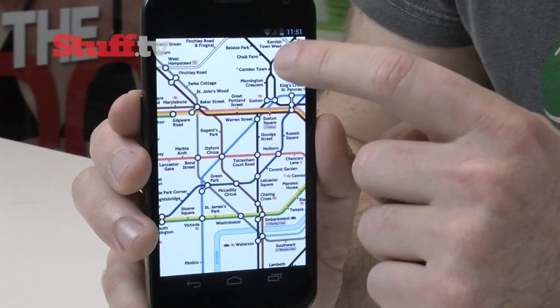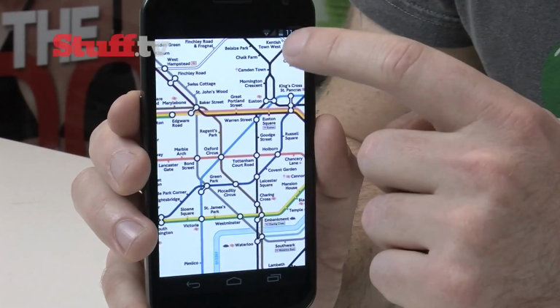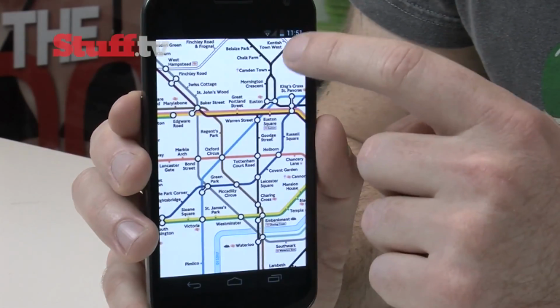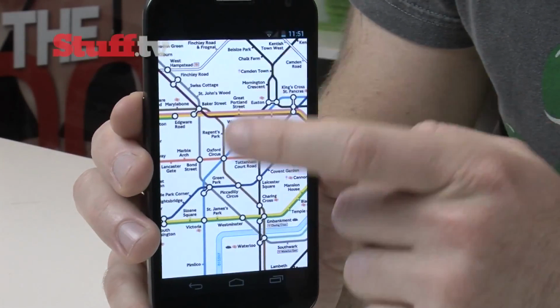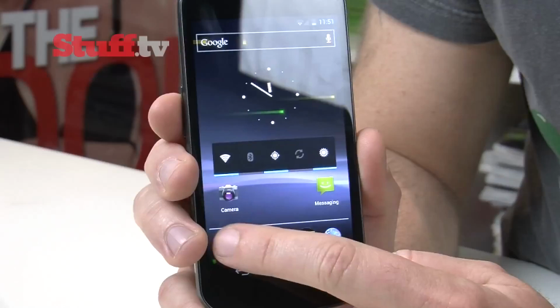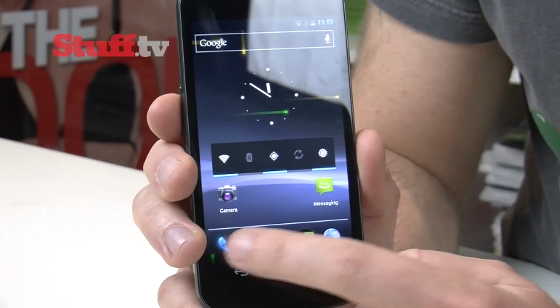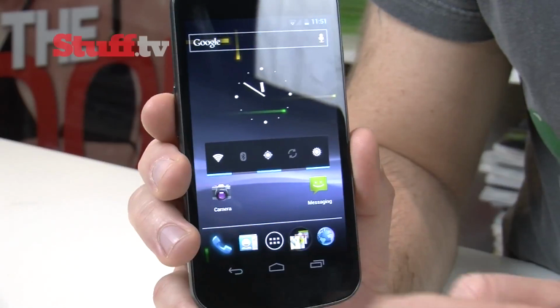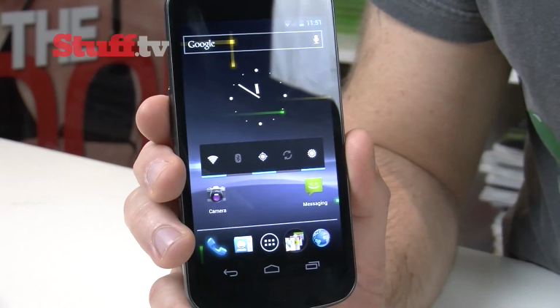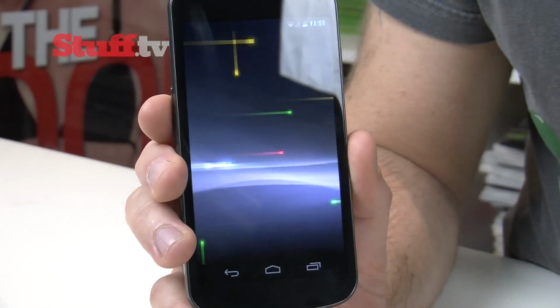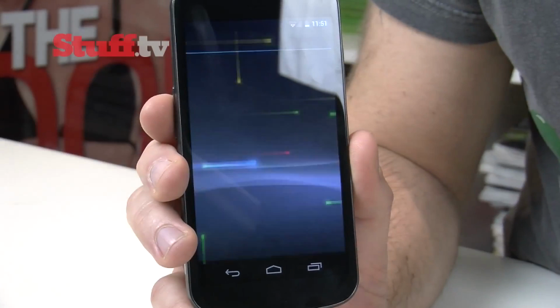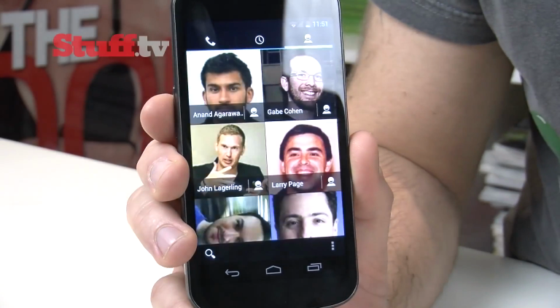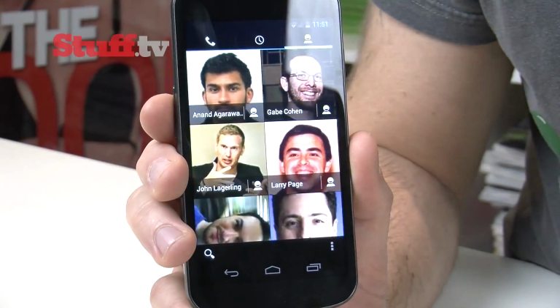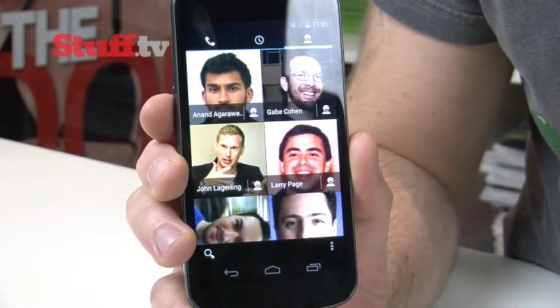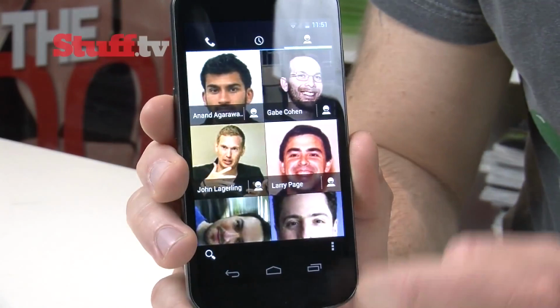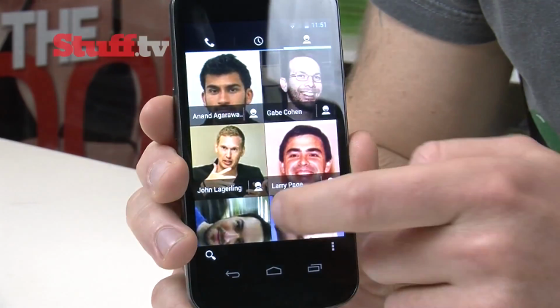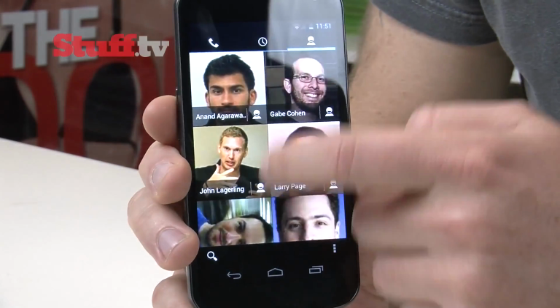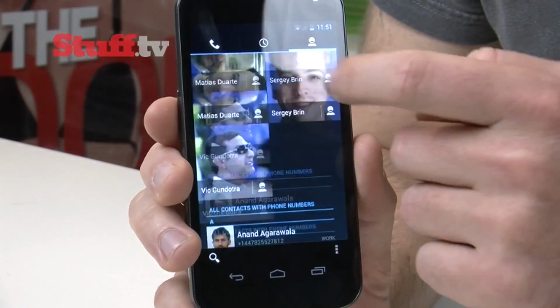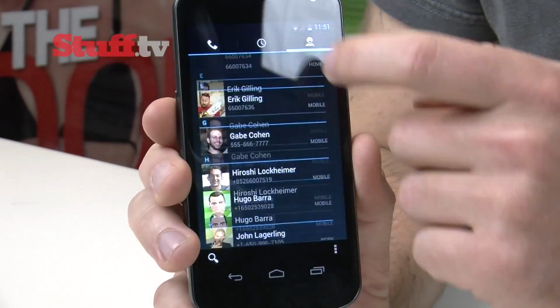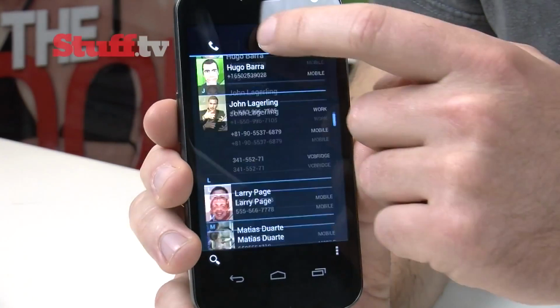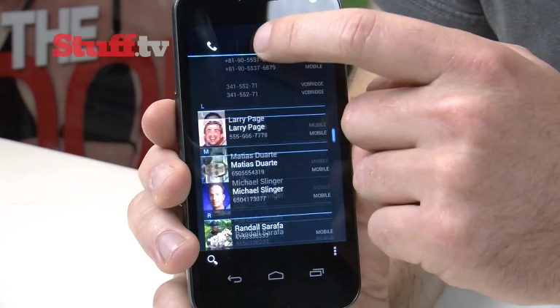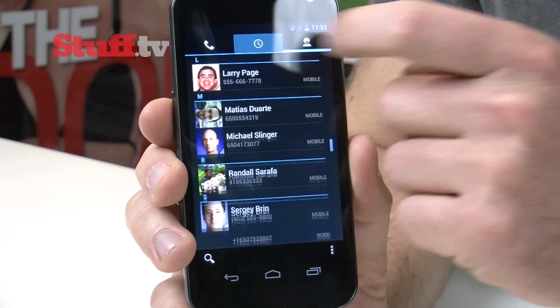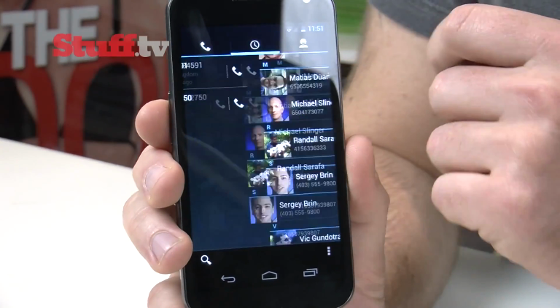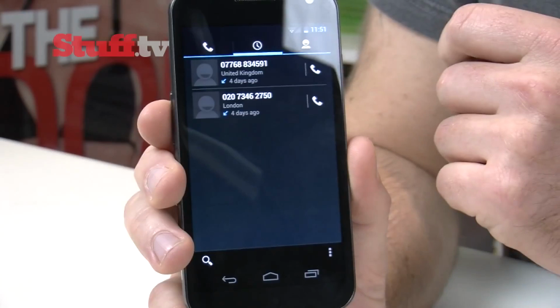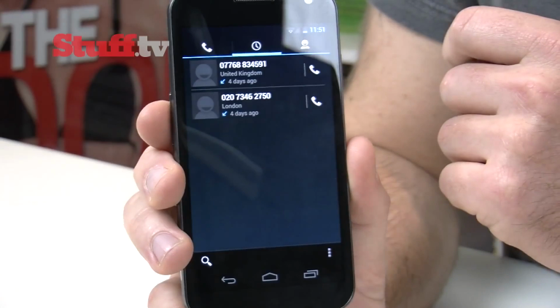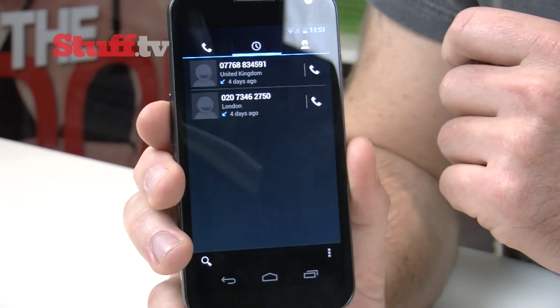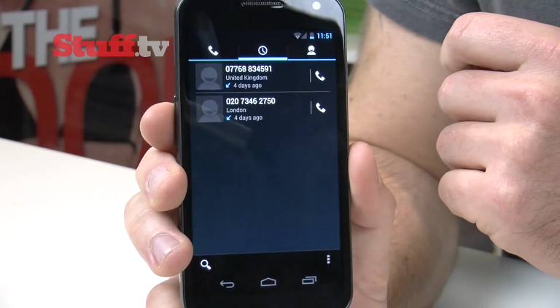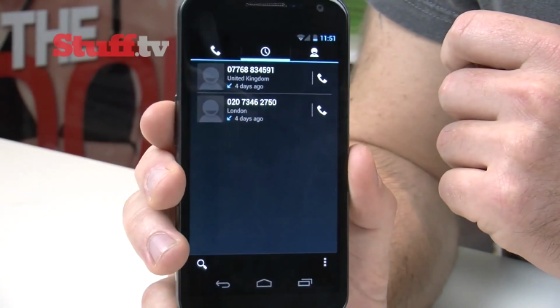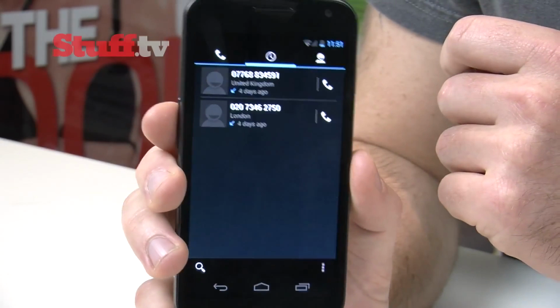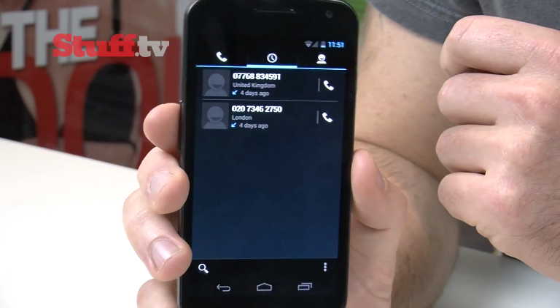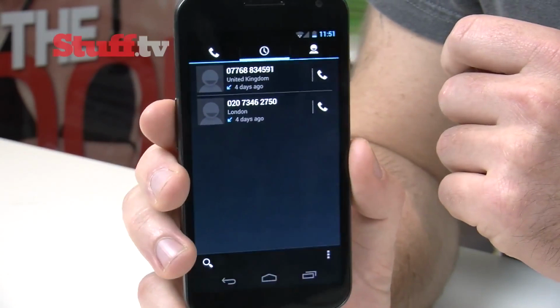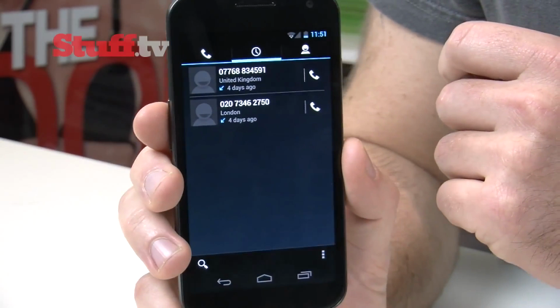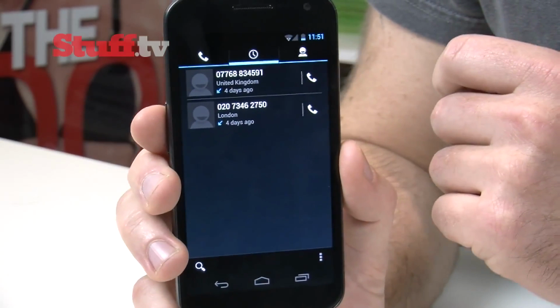This model doesn't have it, but visual voicemail will be built in, and it even lets you play back your messages at three different speeds.